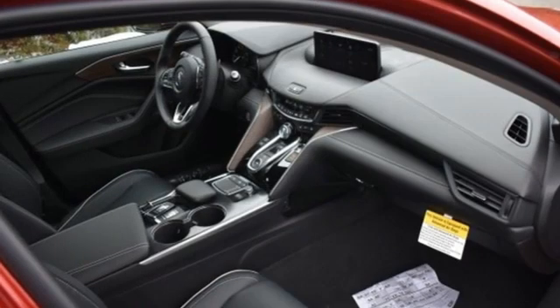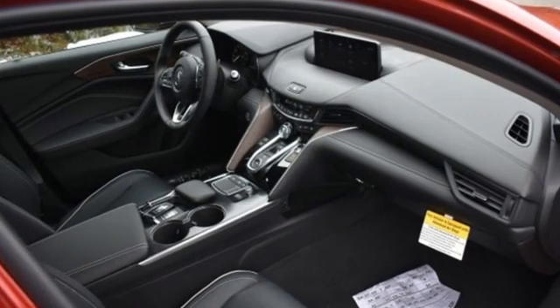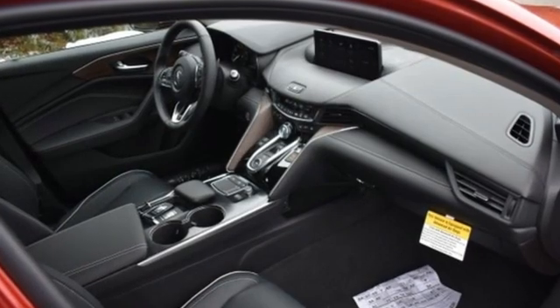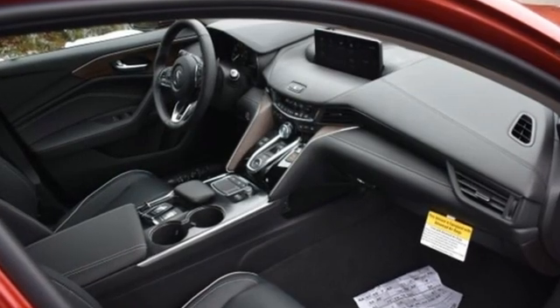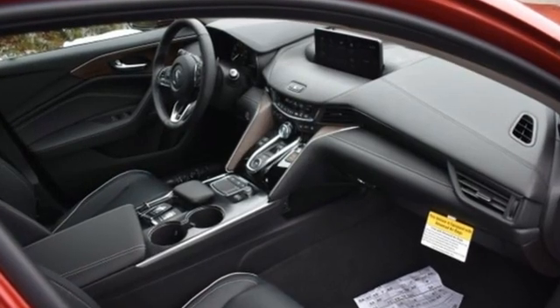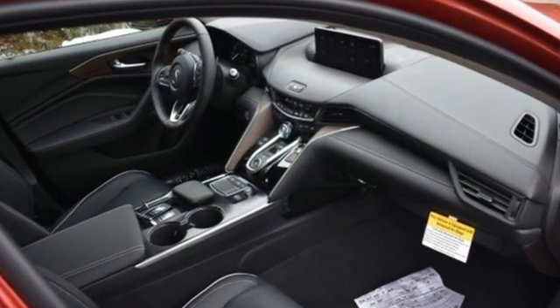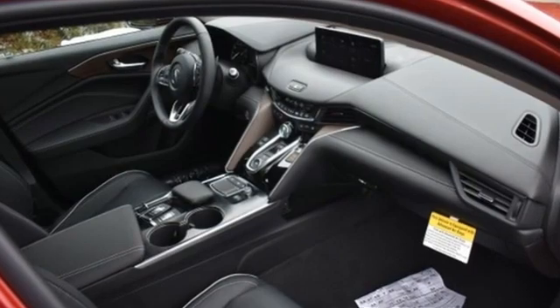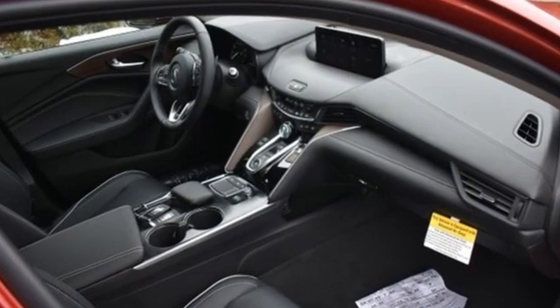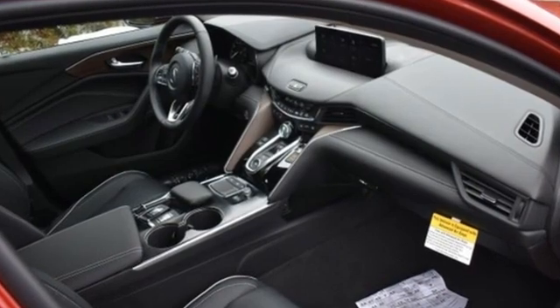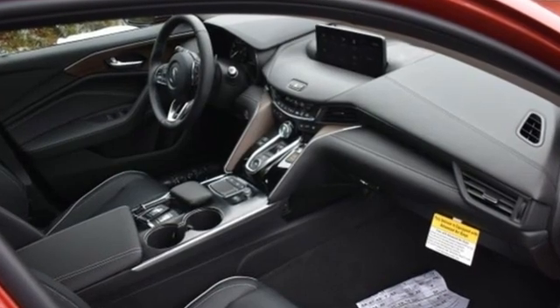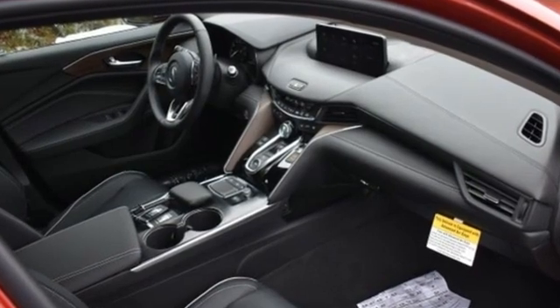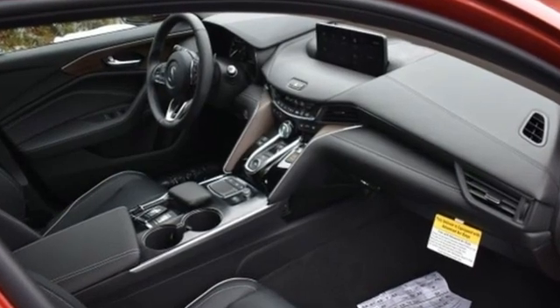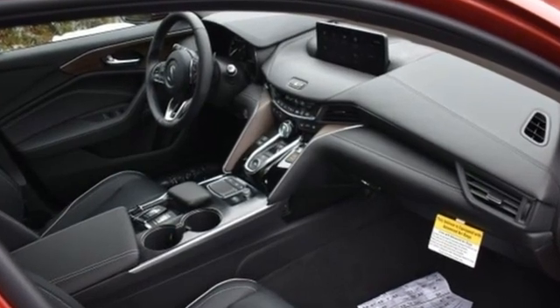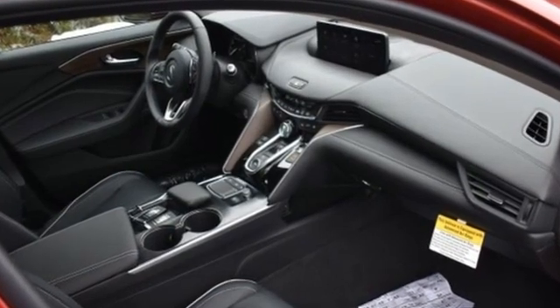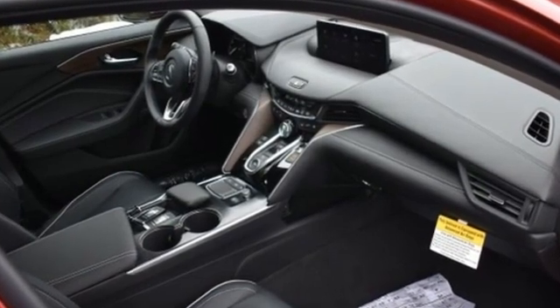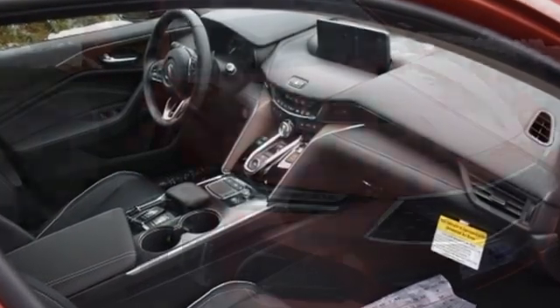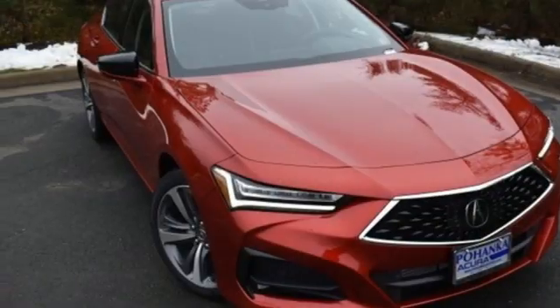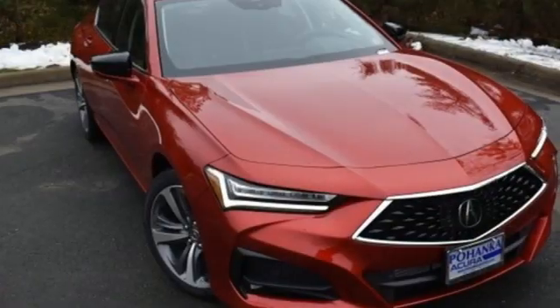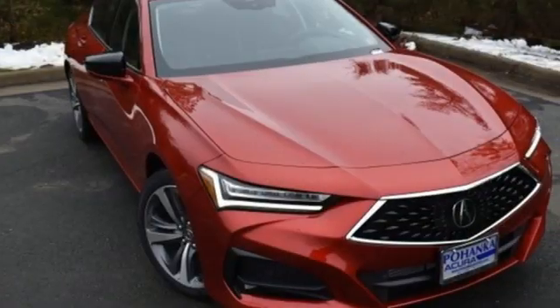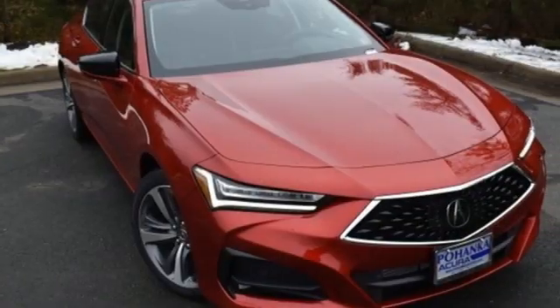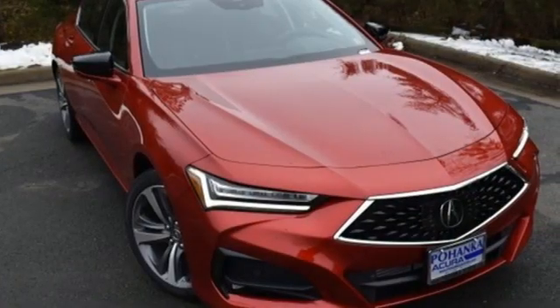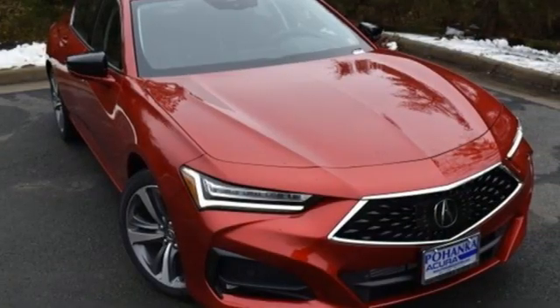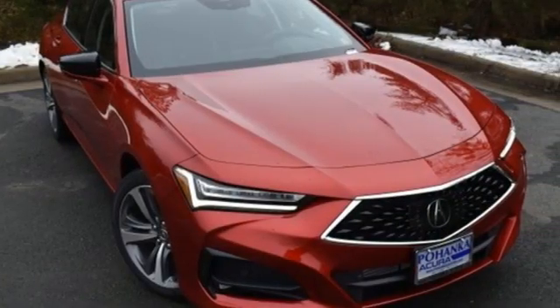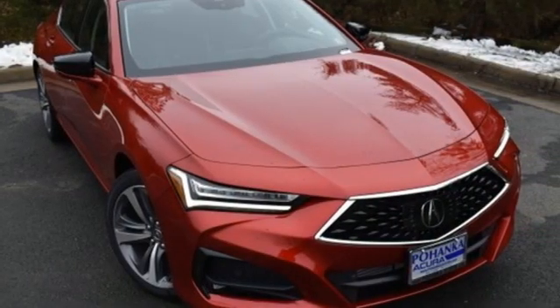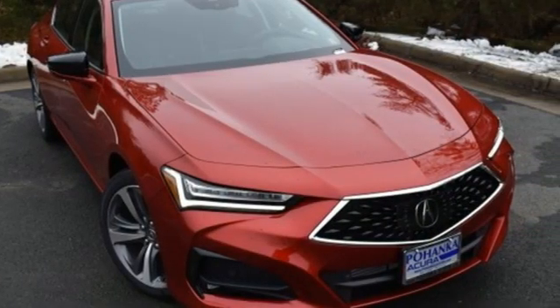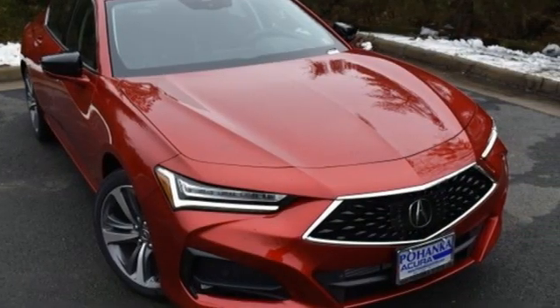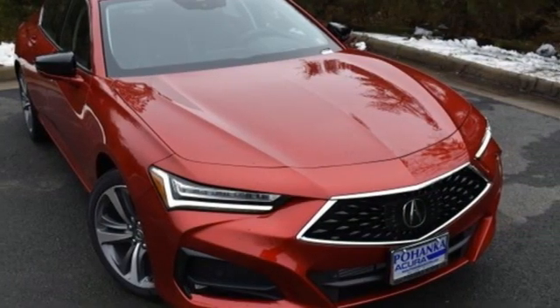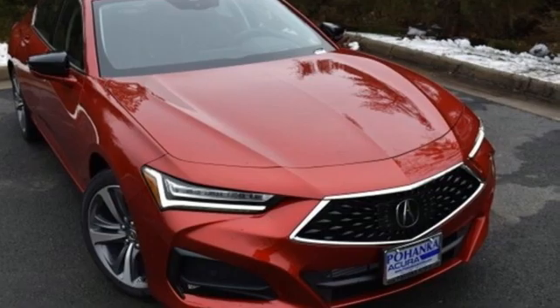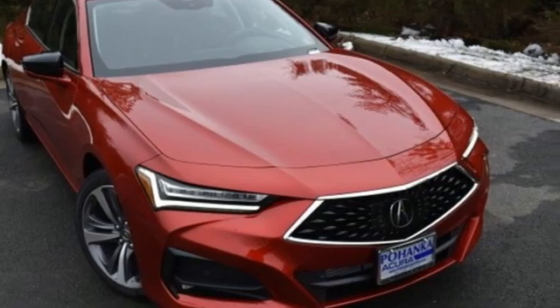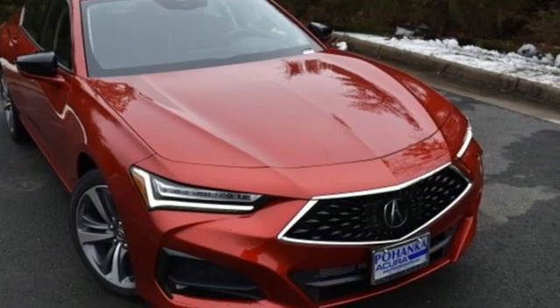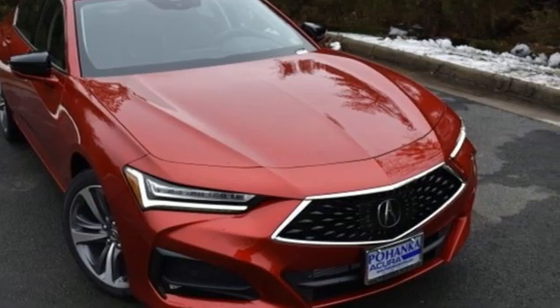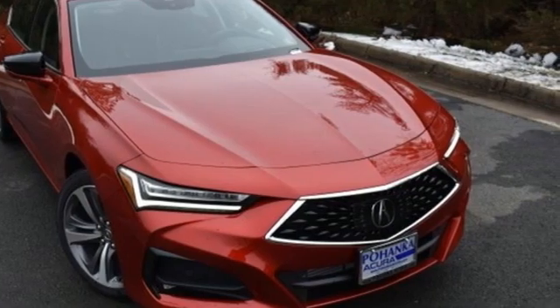Acura believes if there is a better way, take it. That philosophy shines through in this vehicle. See it for yourself when you take it for a test drive.